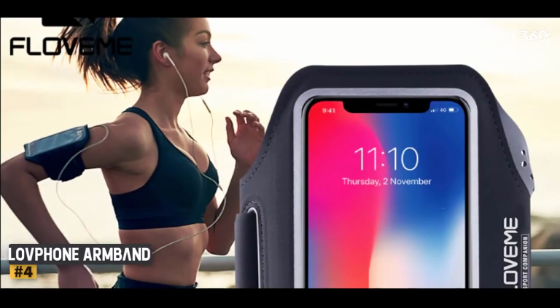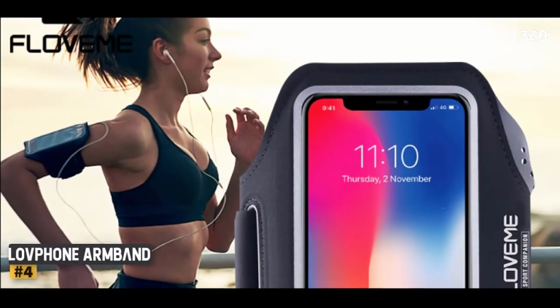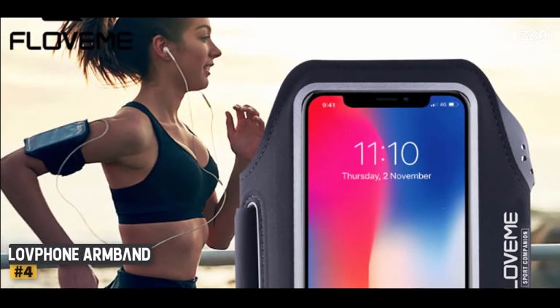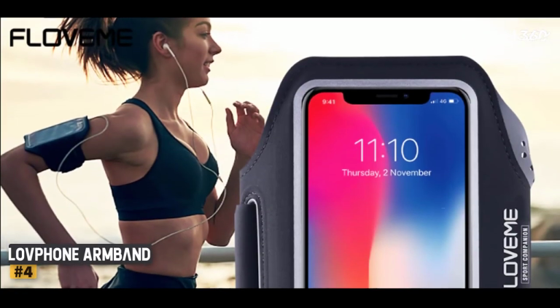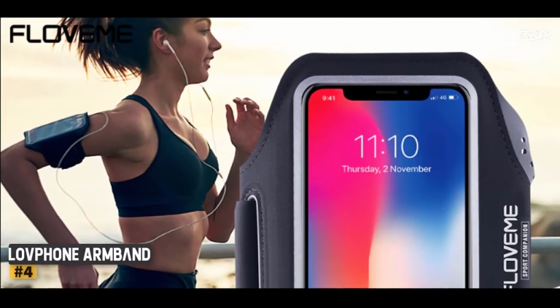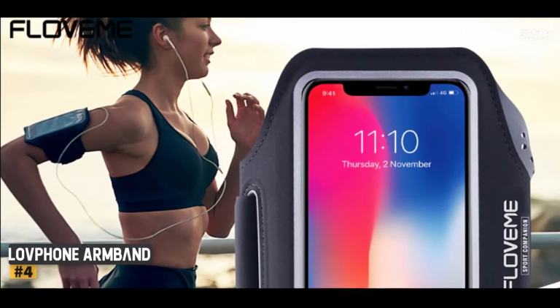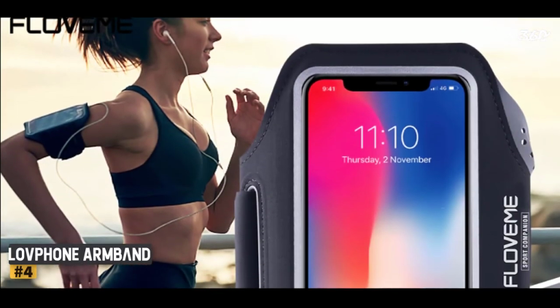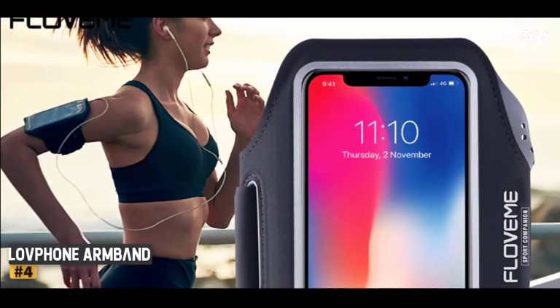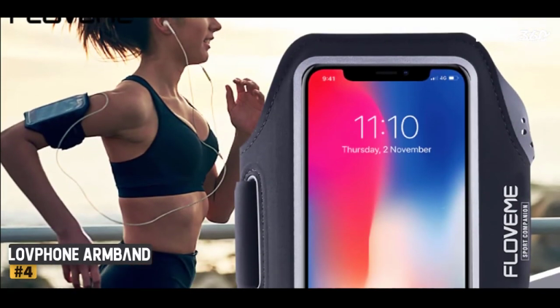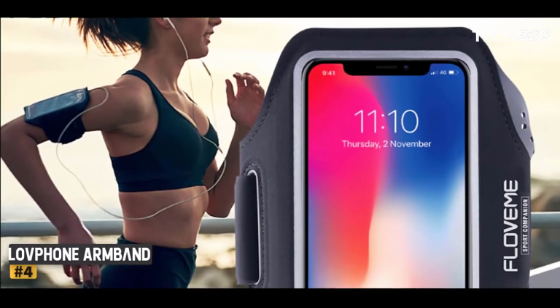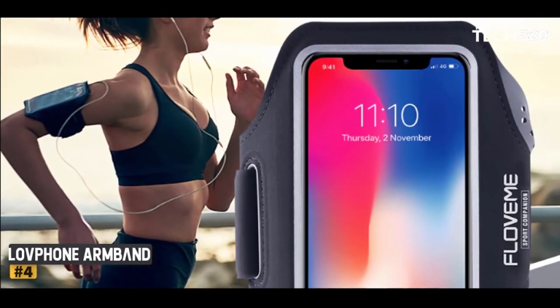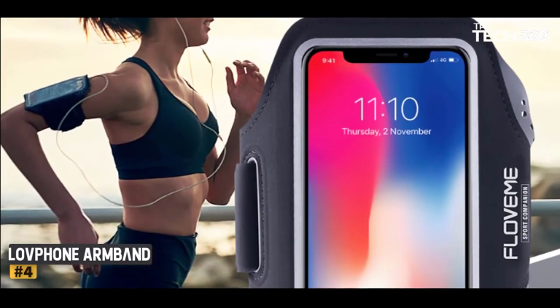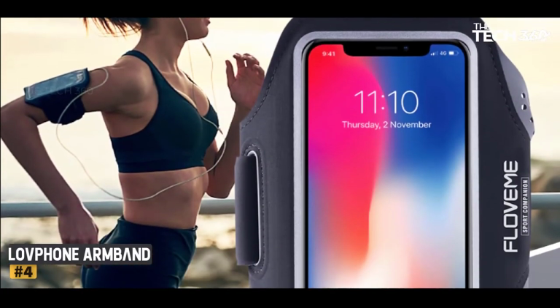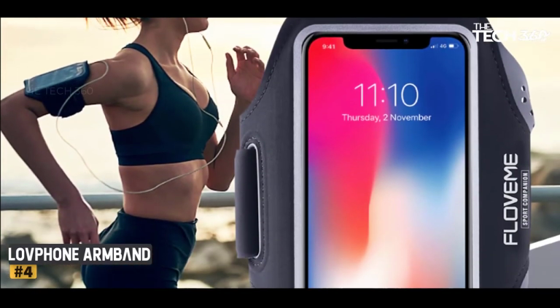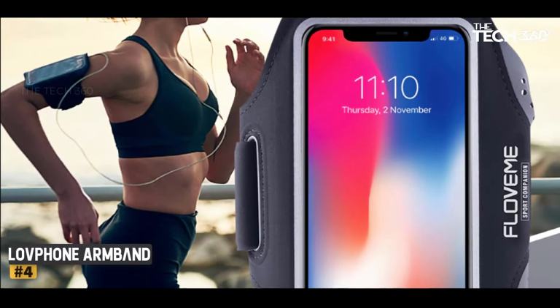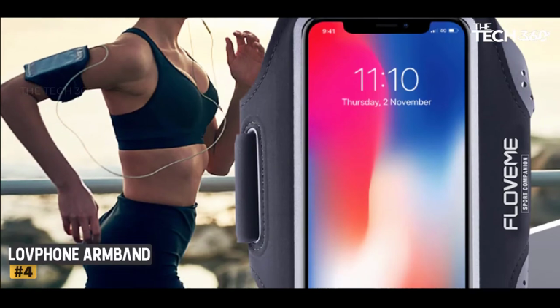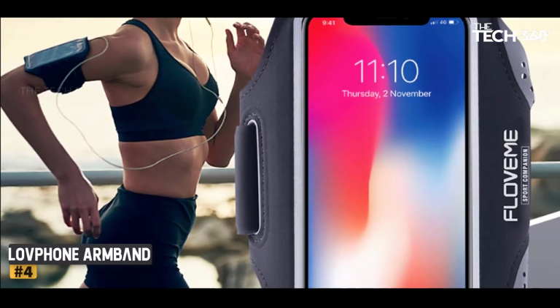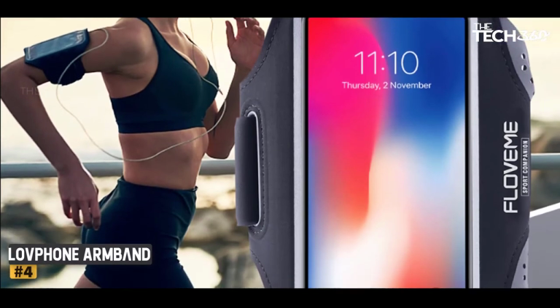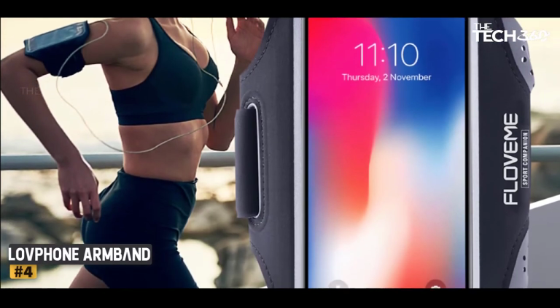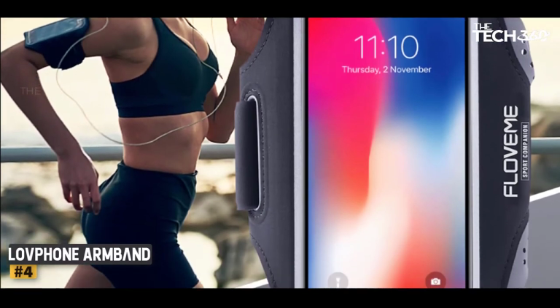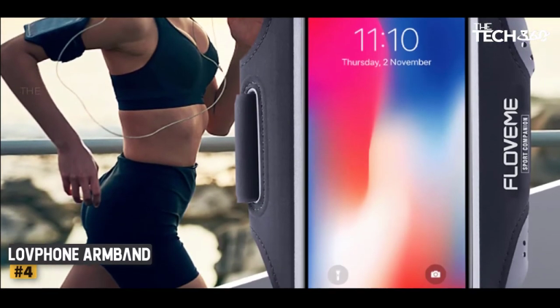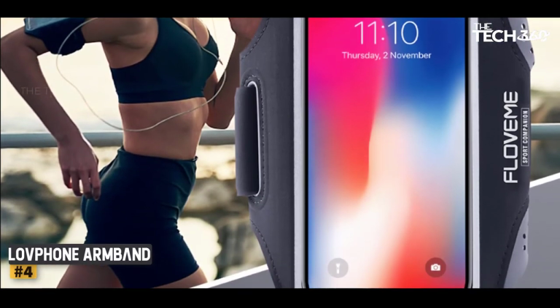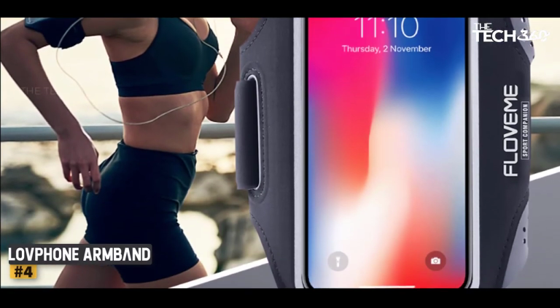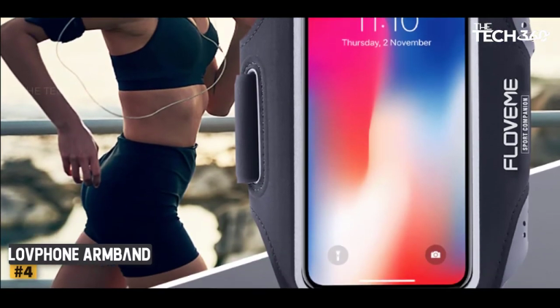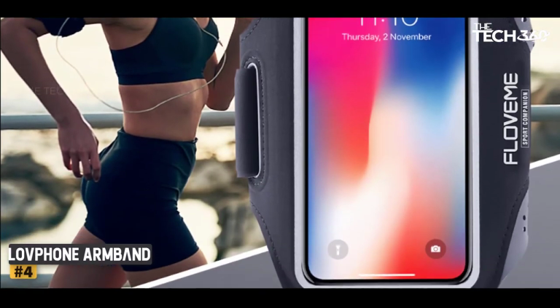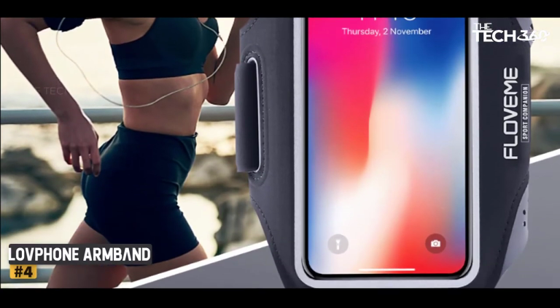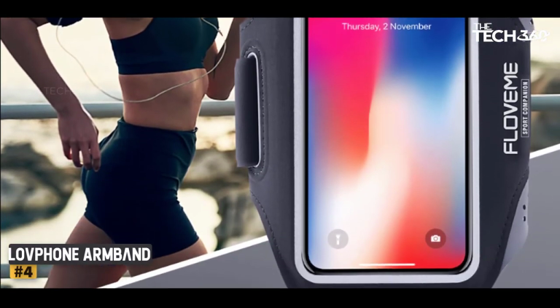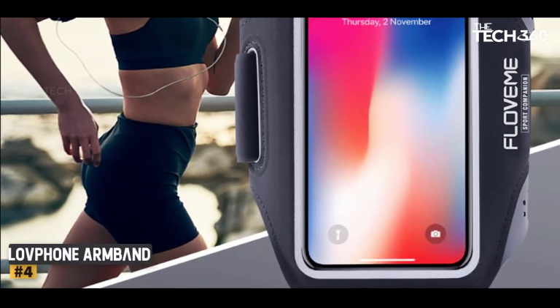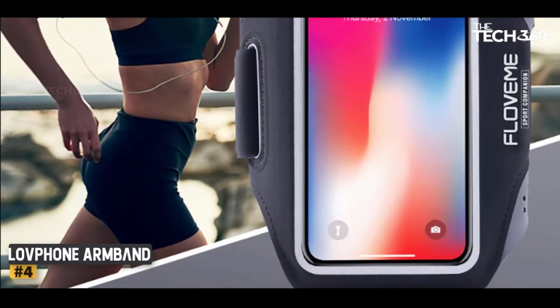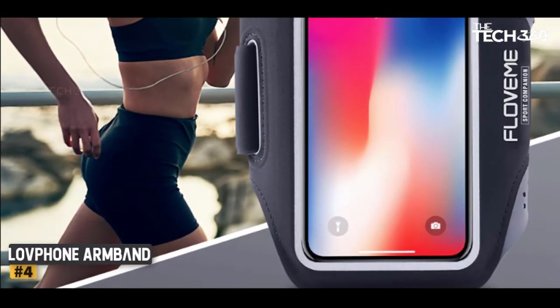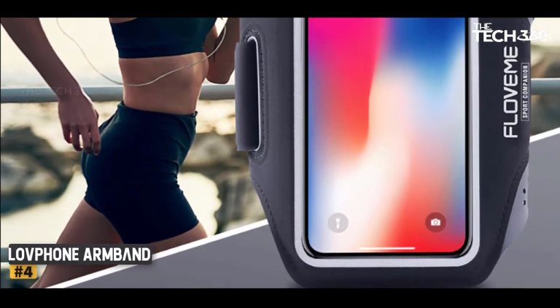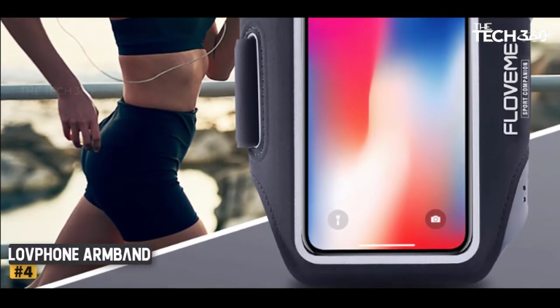If you're the type of runner who likes to set it and forget it while focusing on putting miles under your feet, this is the armband for you.